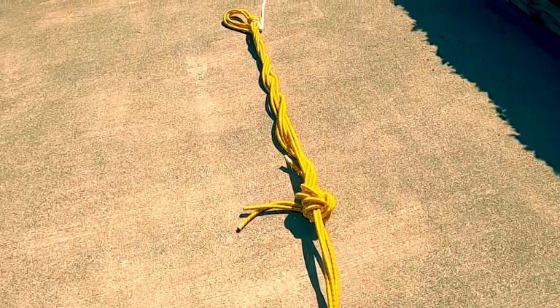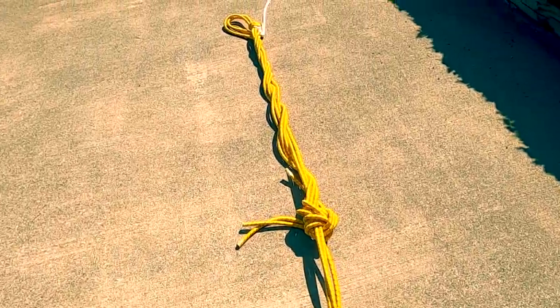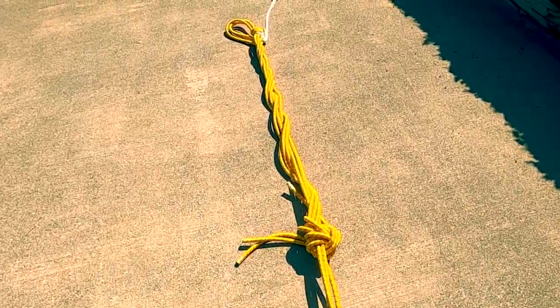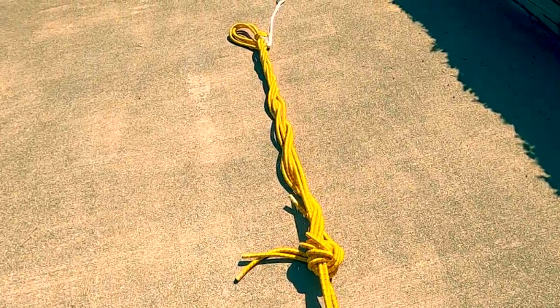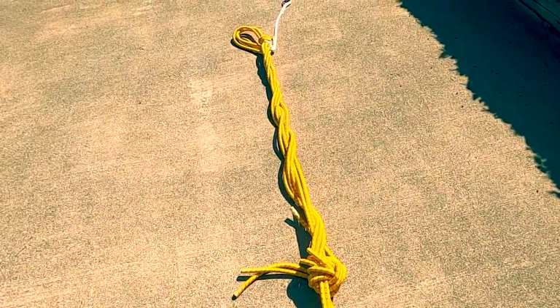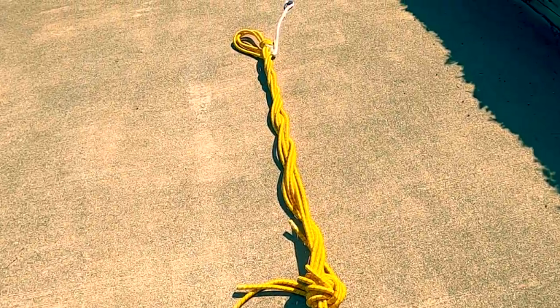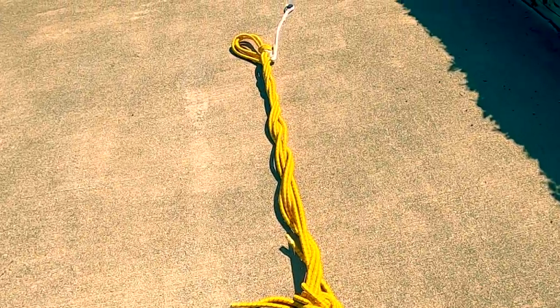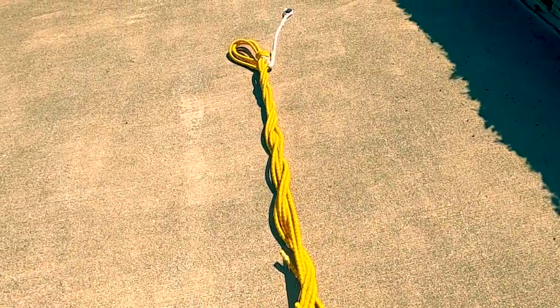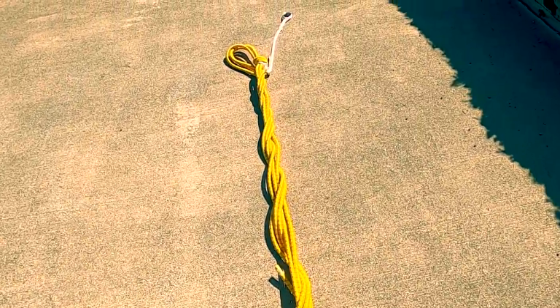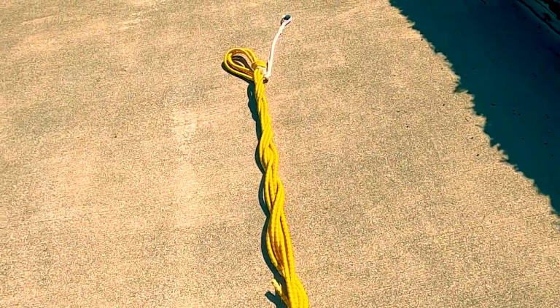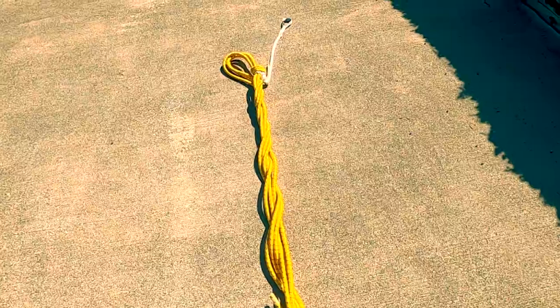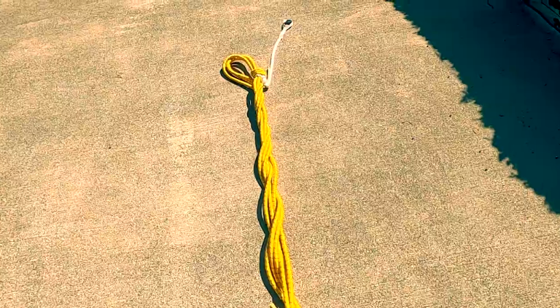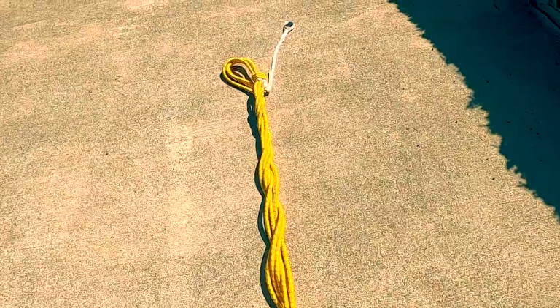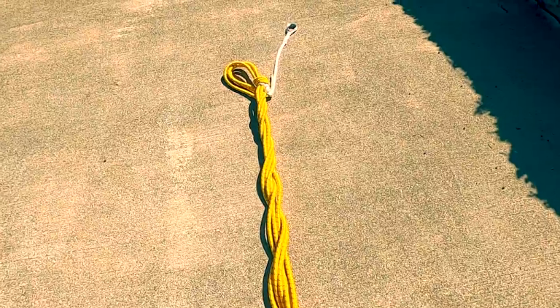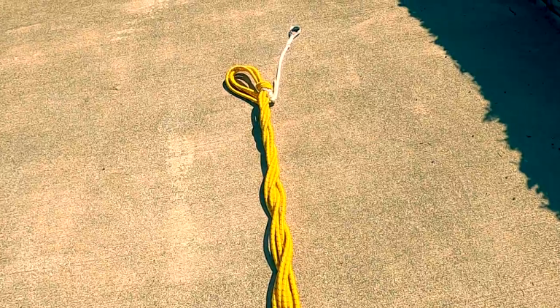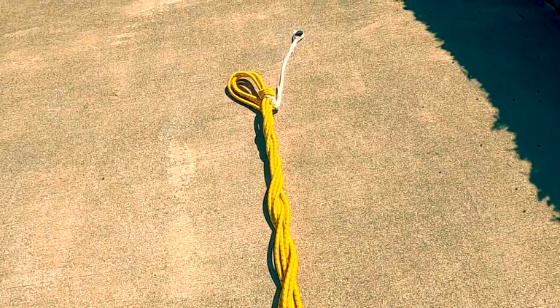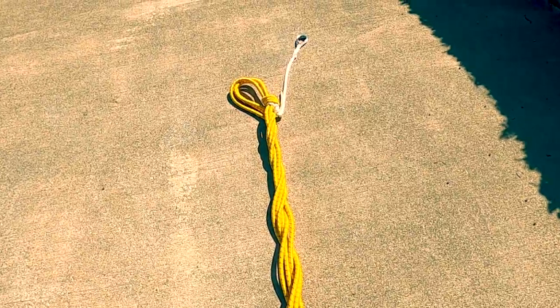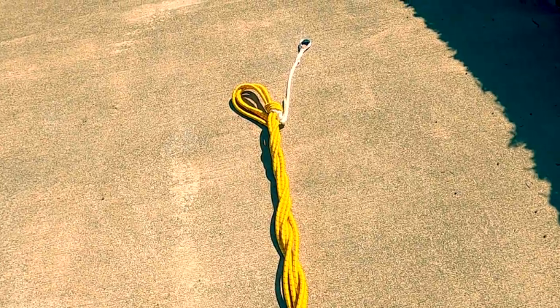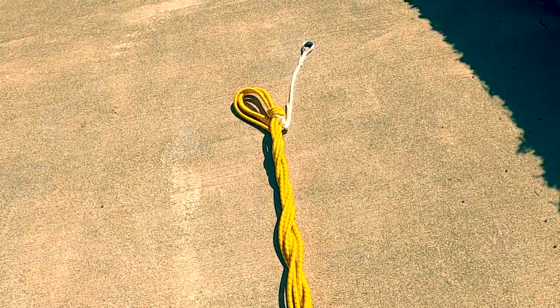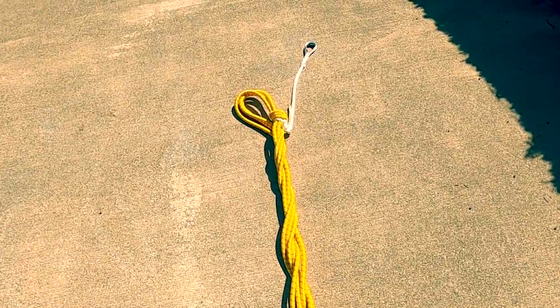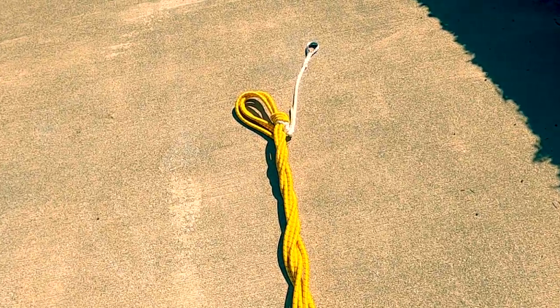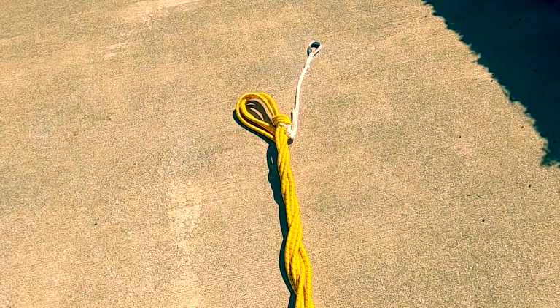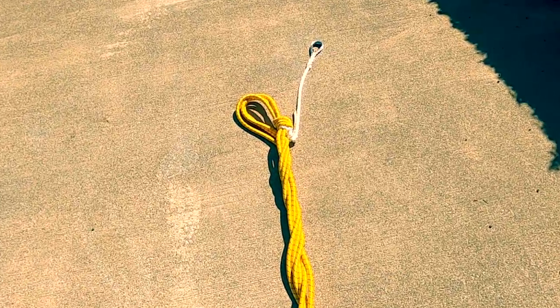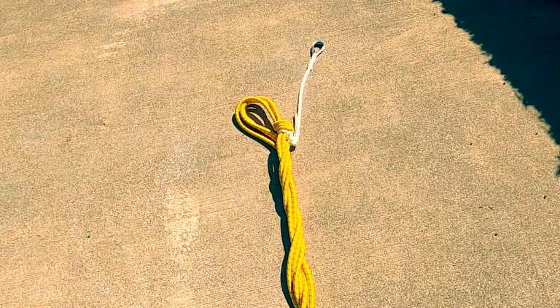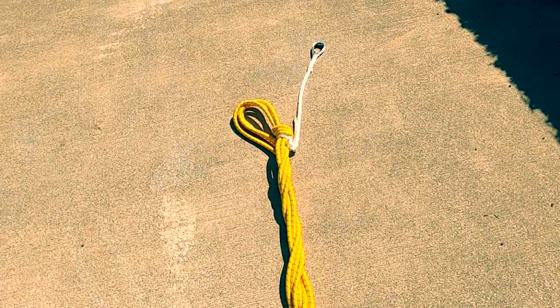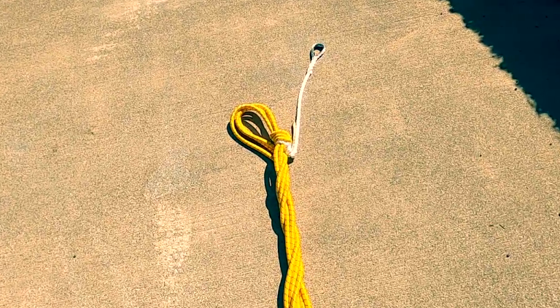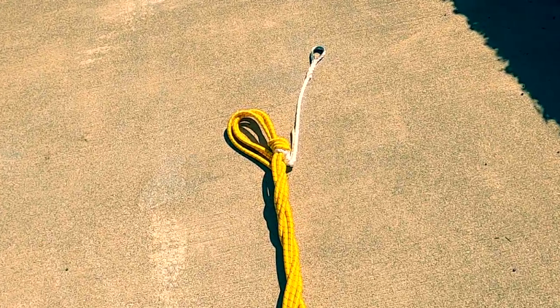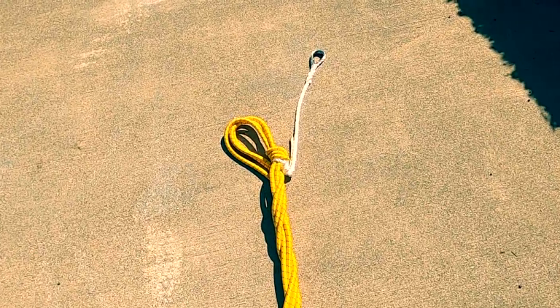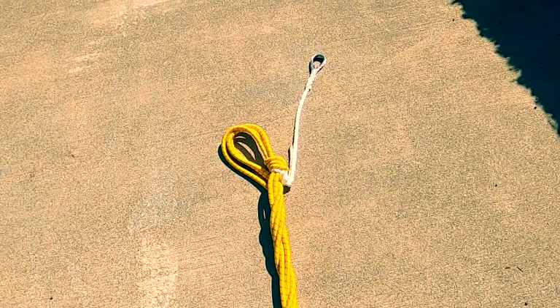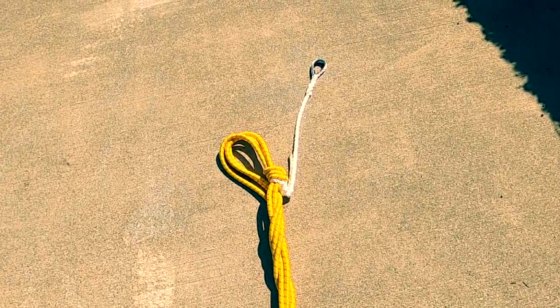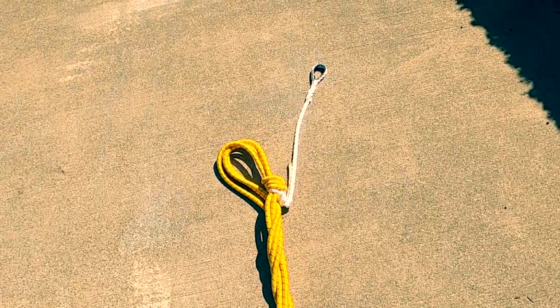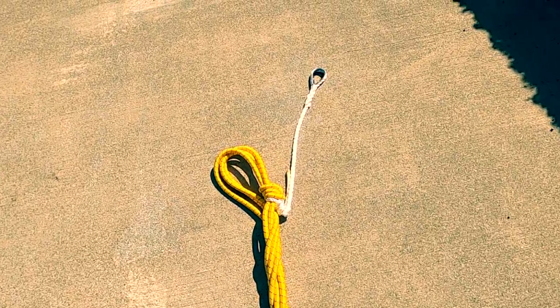Unfortunately, my anchor point was less than 115 feet from my dock, so I had to shorten the bungee by tying the knot further up the bungee.